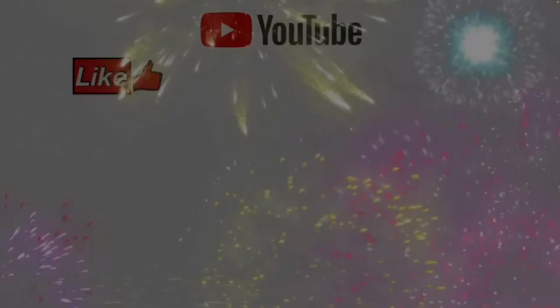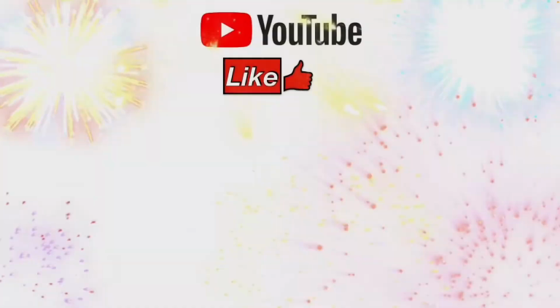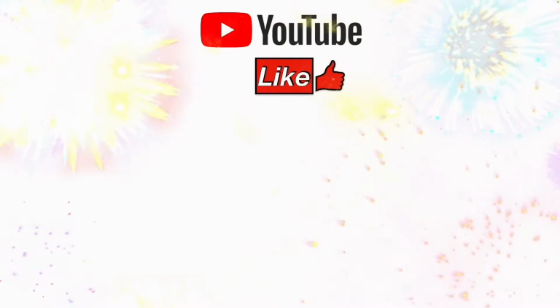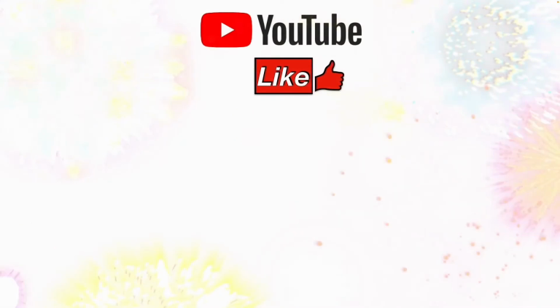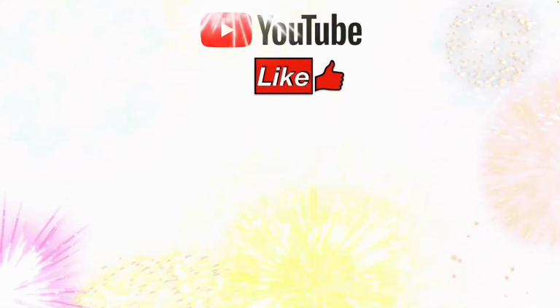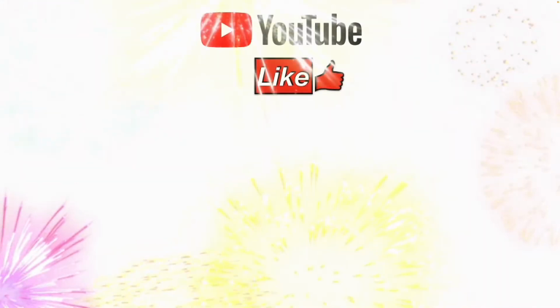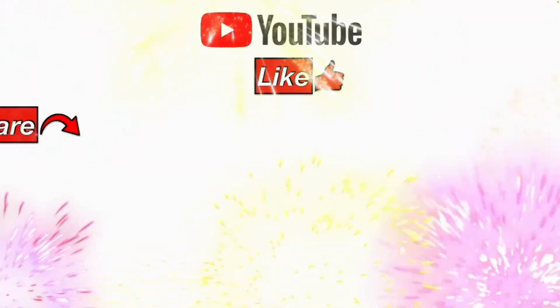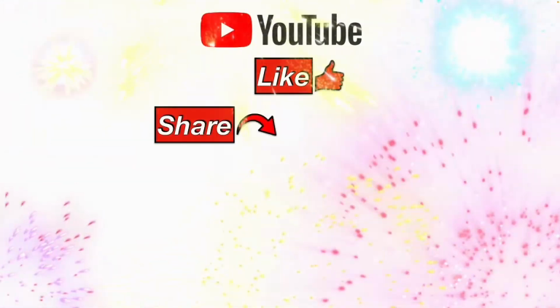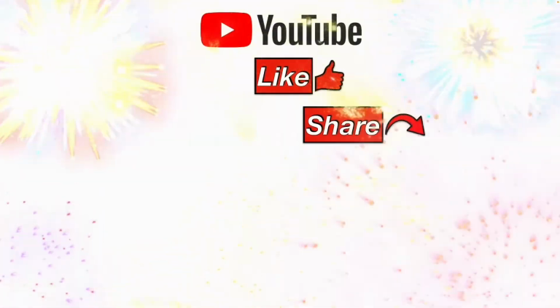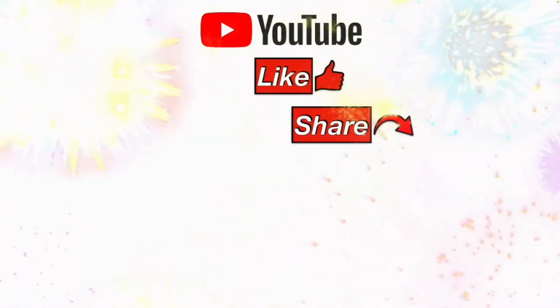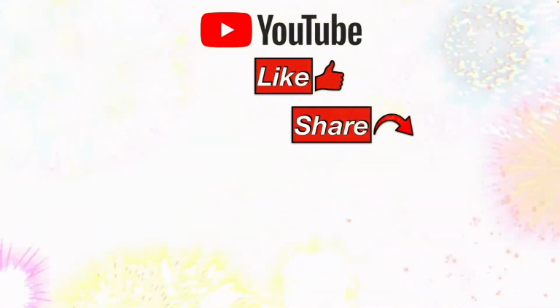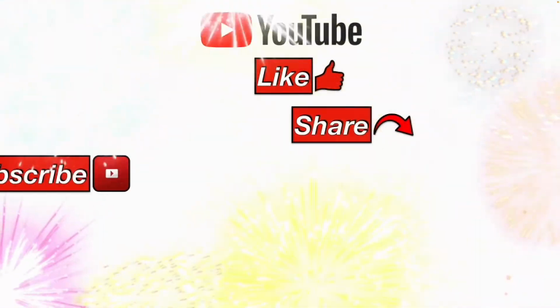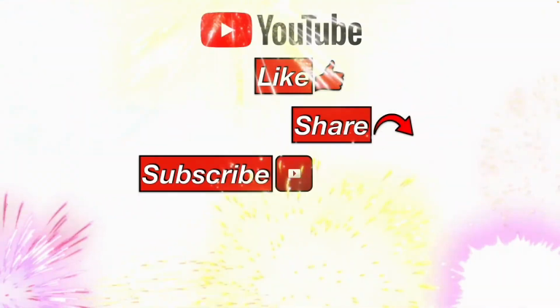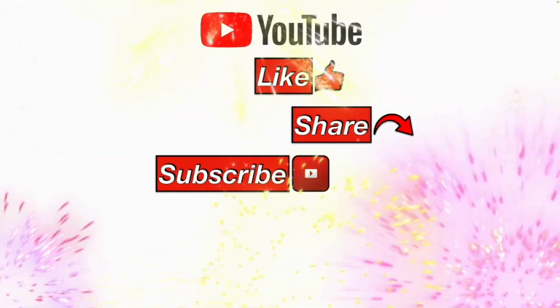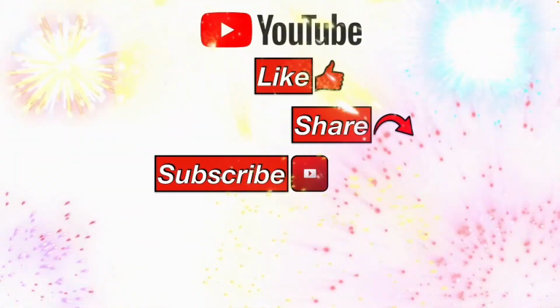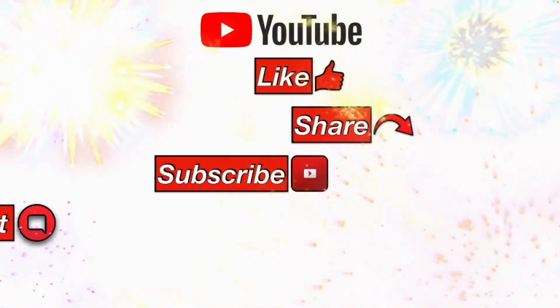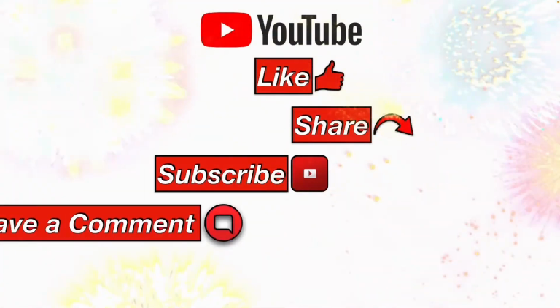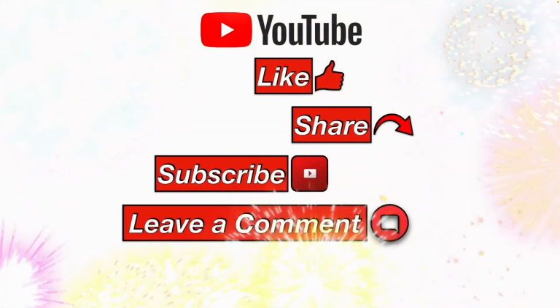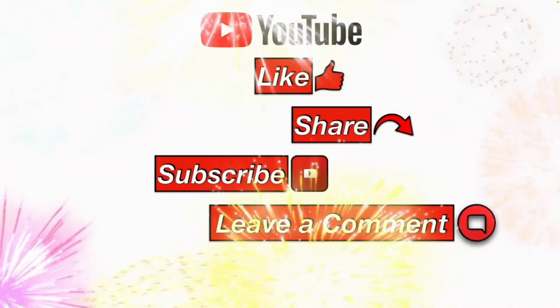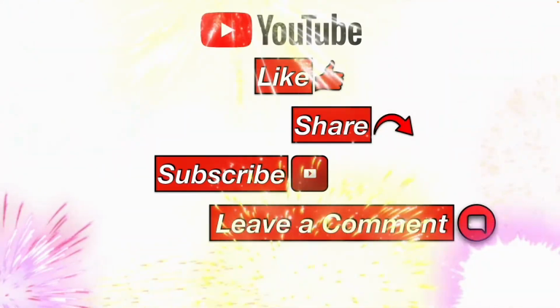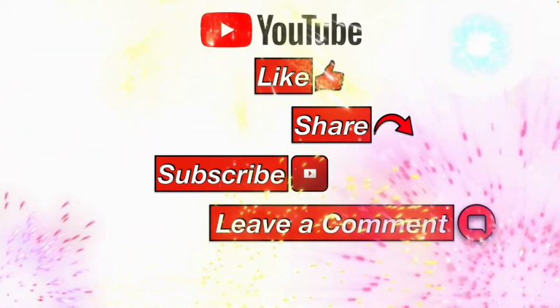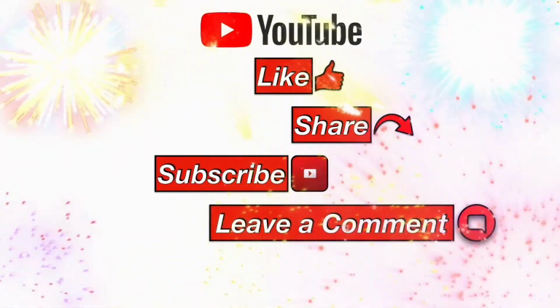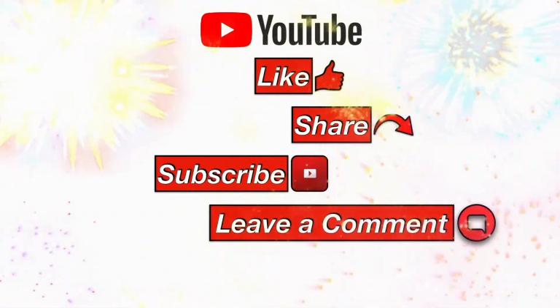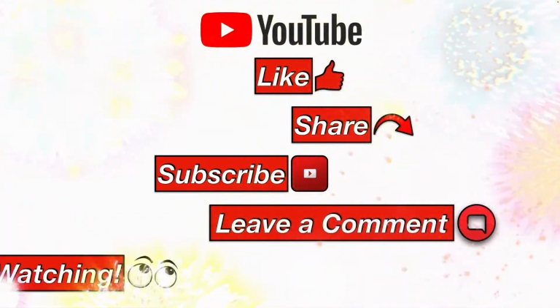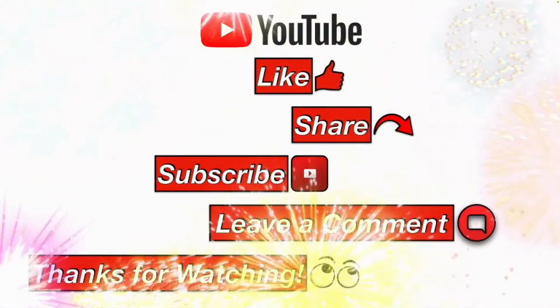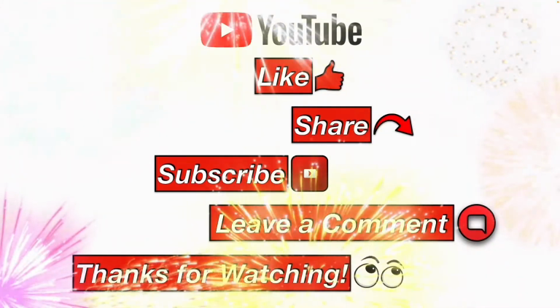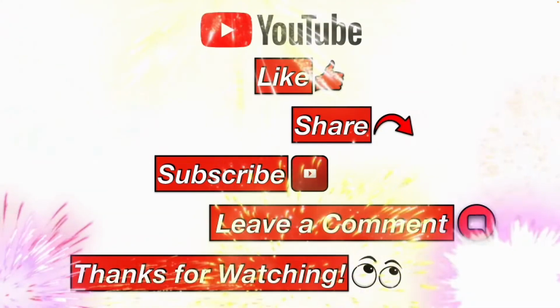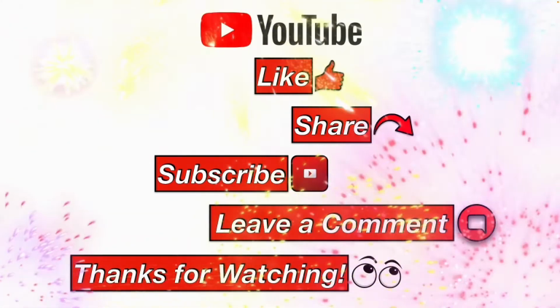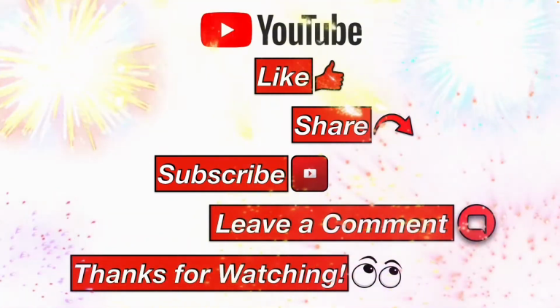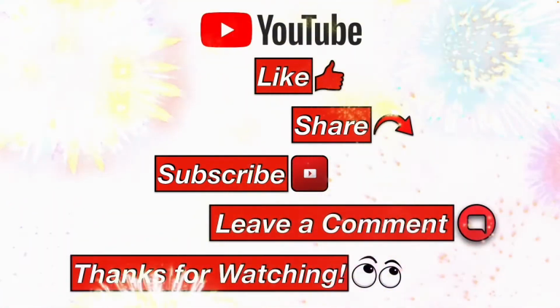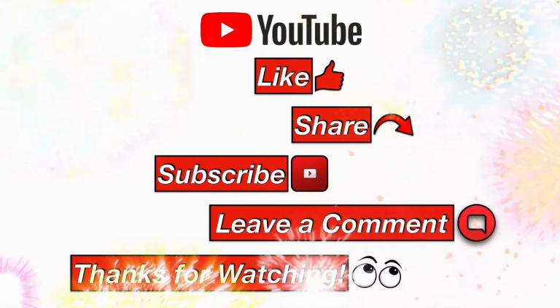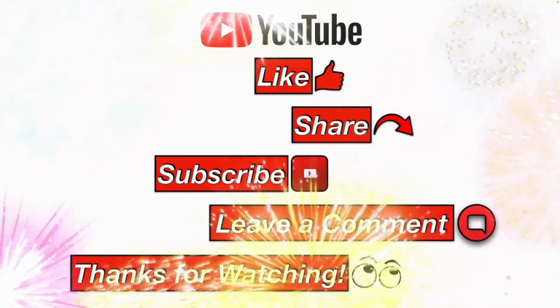Please like, share, subscribe, leave me a comment, and thanks for watching.